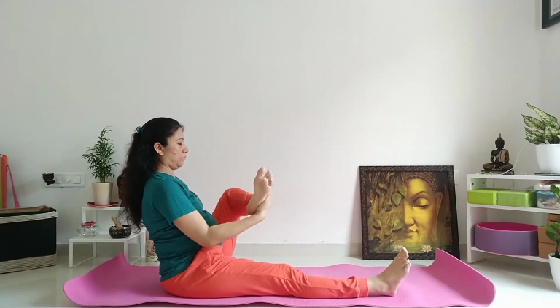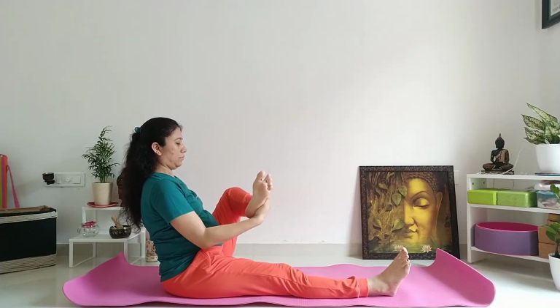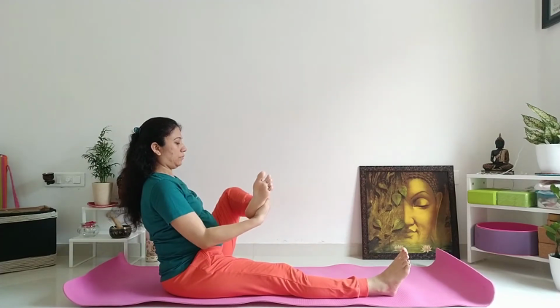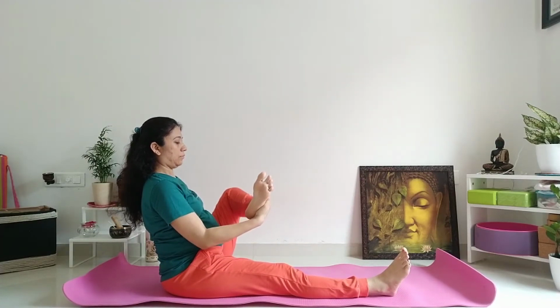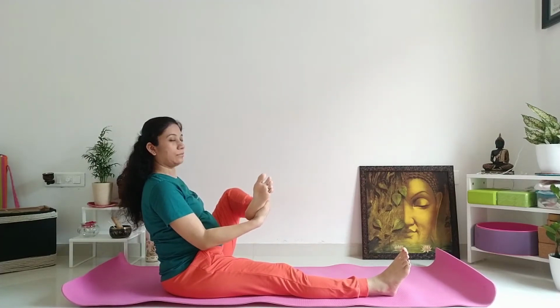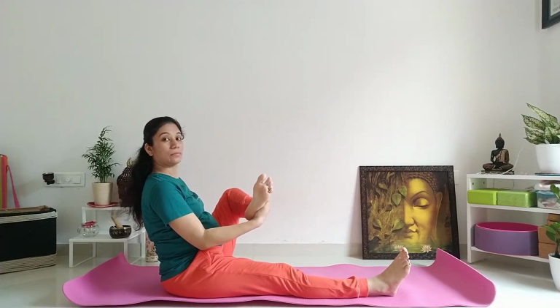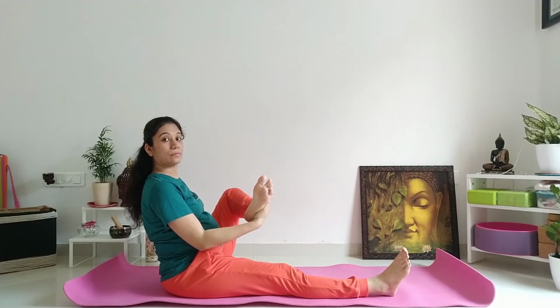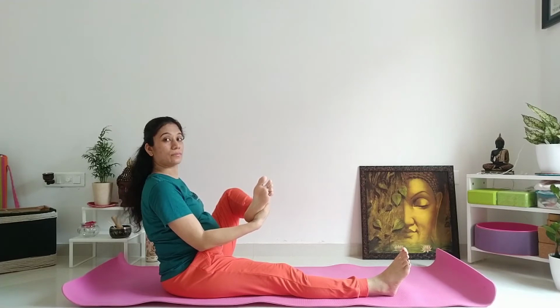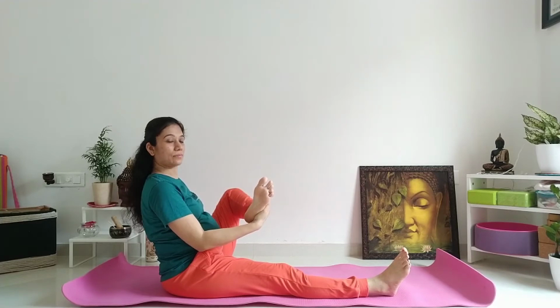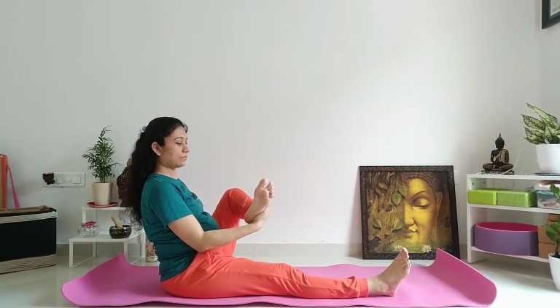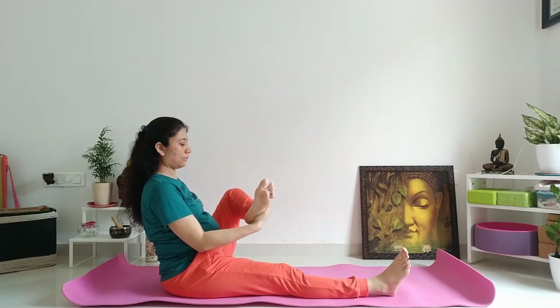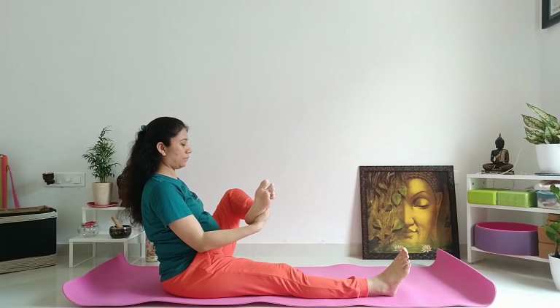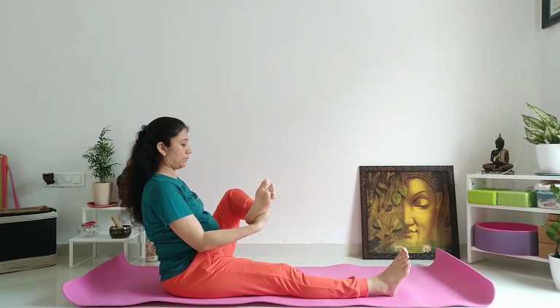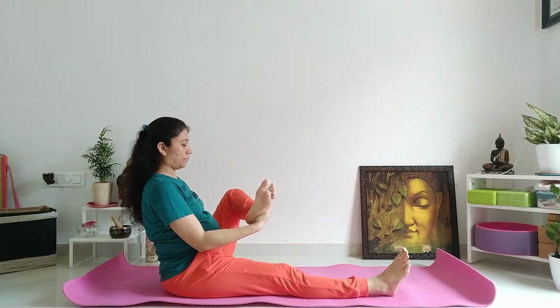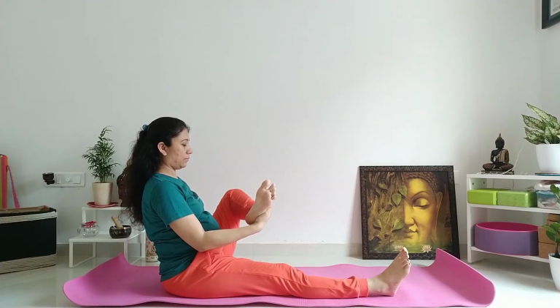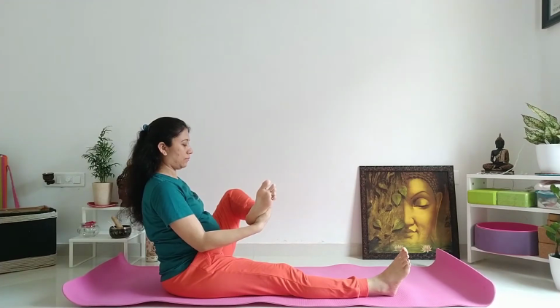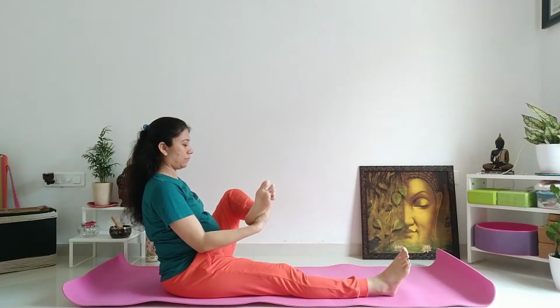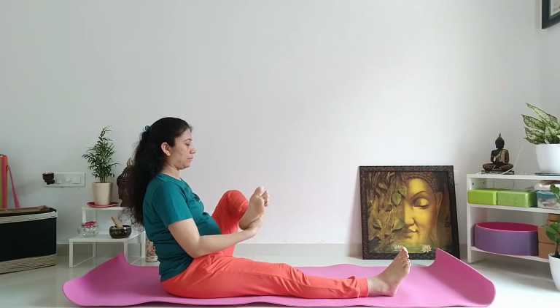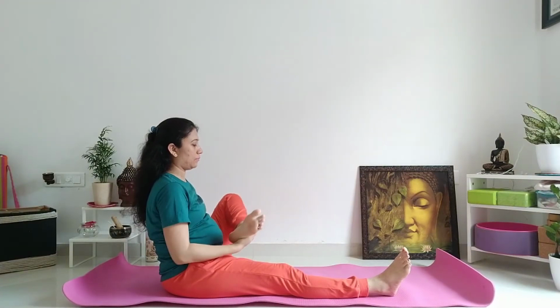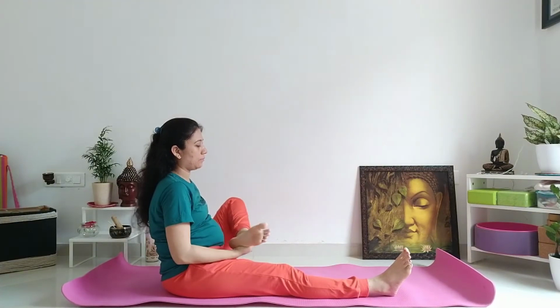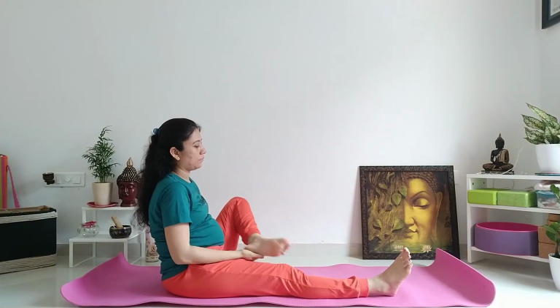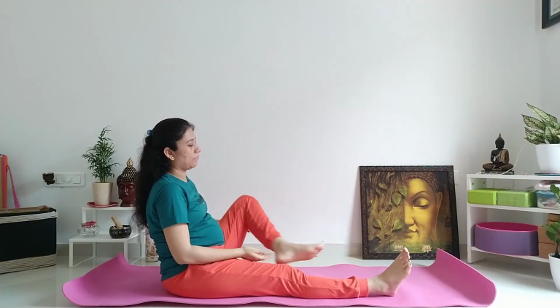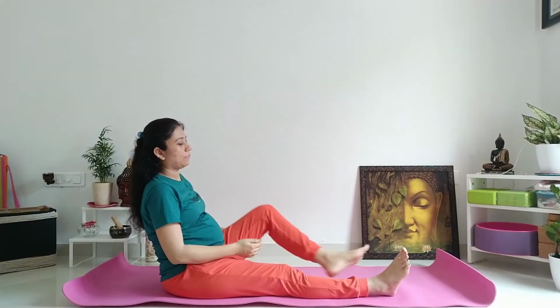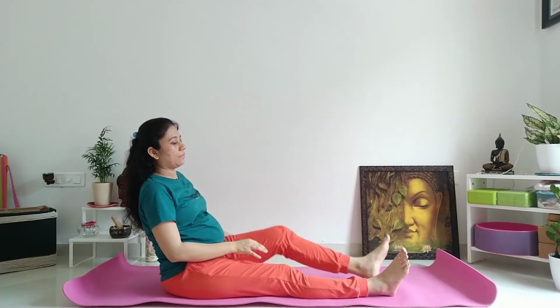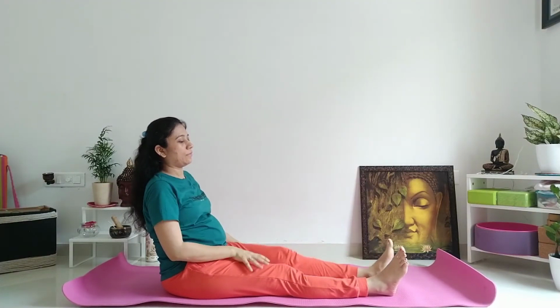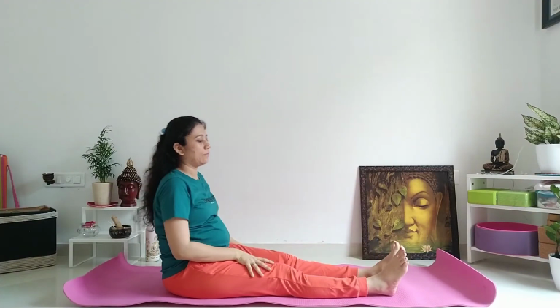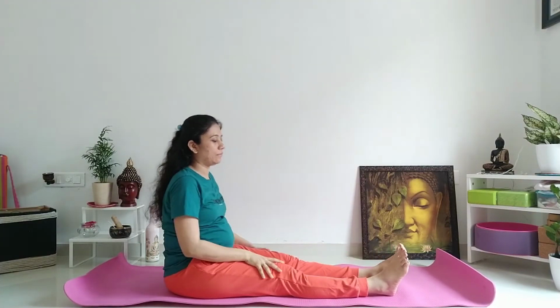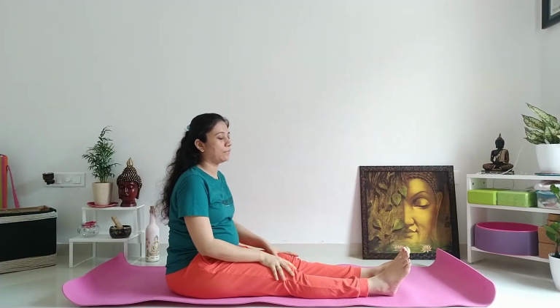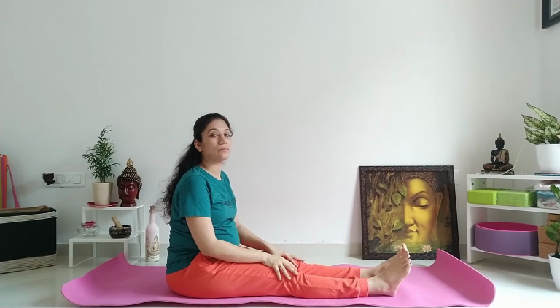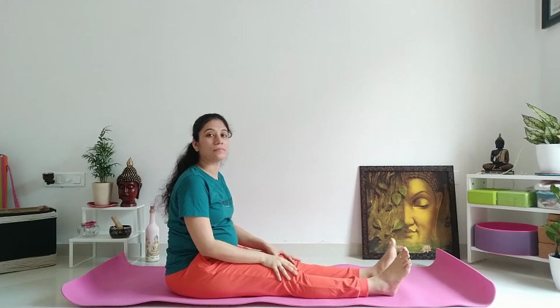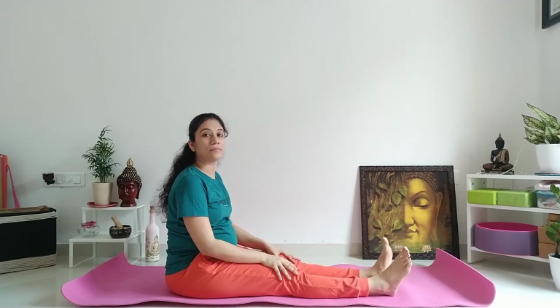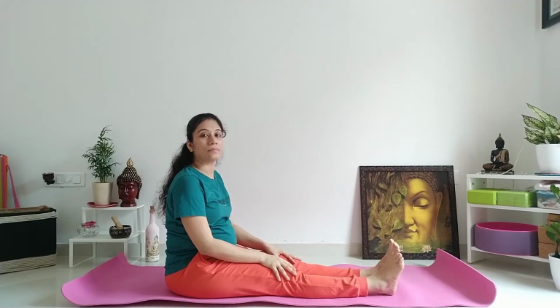पैर को lift करें उपर, थोड़ी देर रुके इधर, stretch महसूस करें और फिर धीरे से दोनों पैर को straight करें।